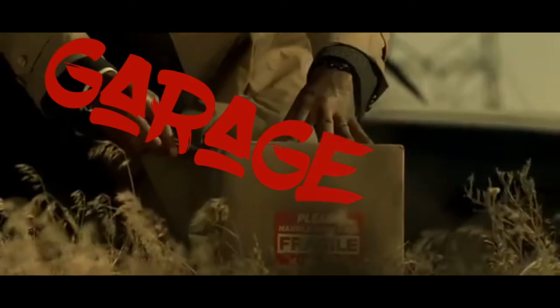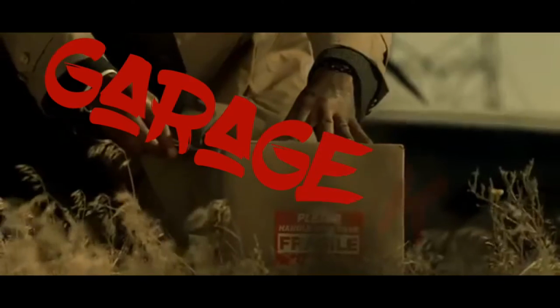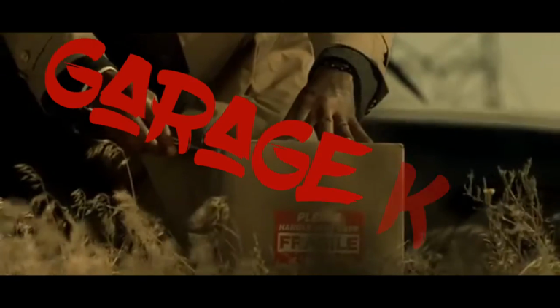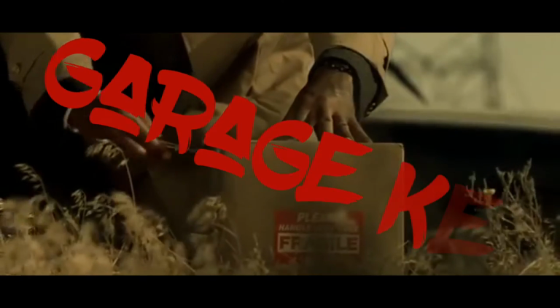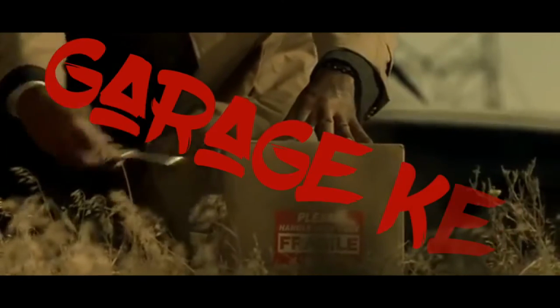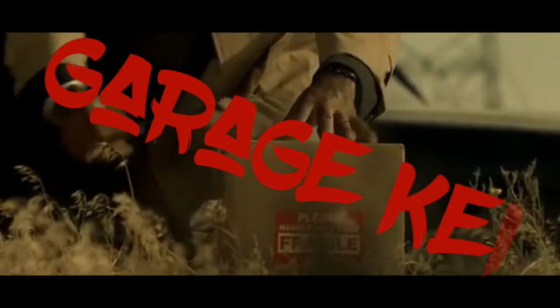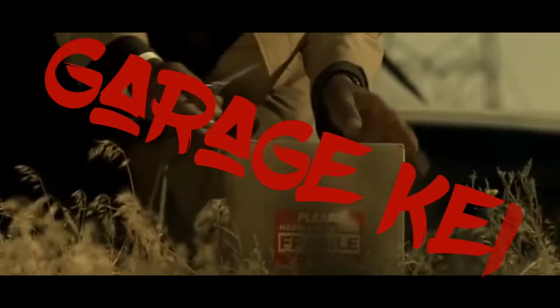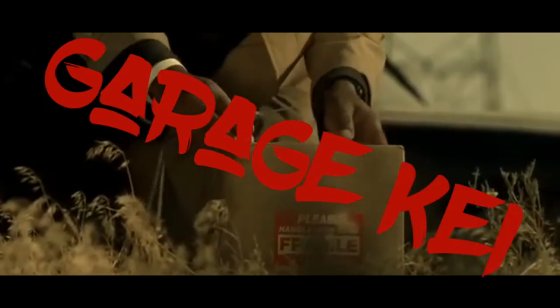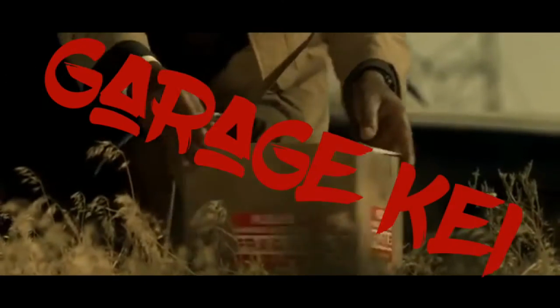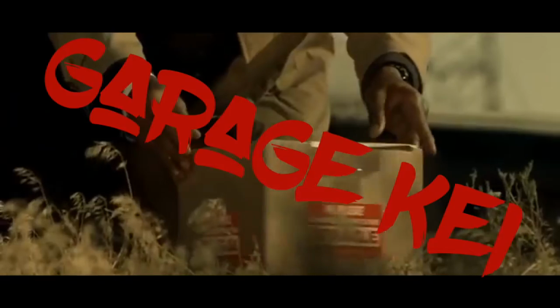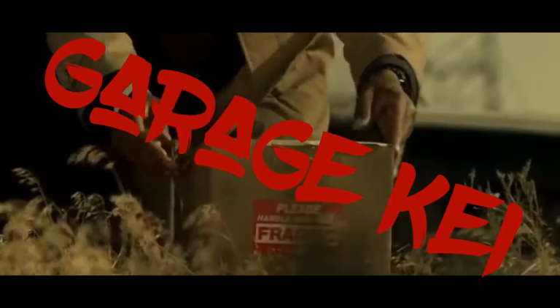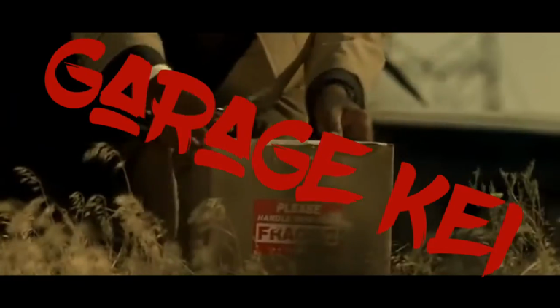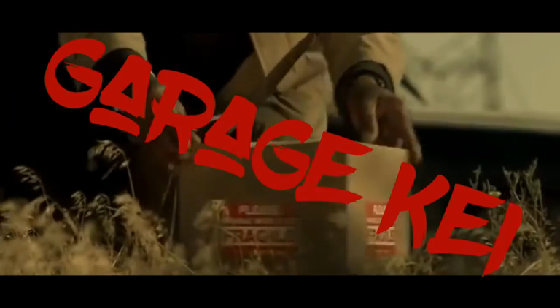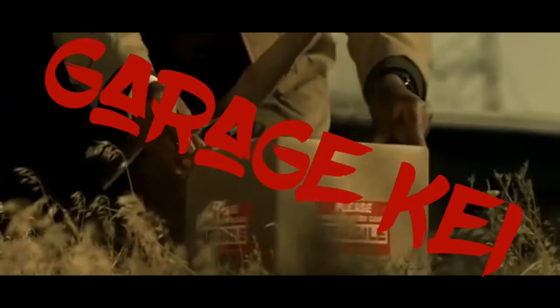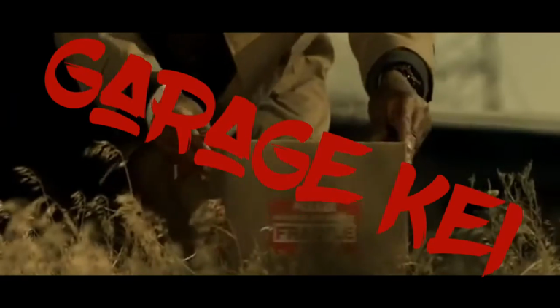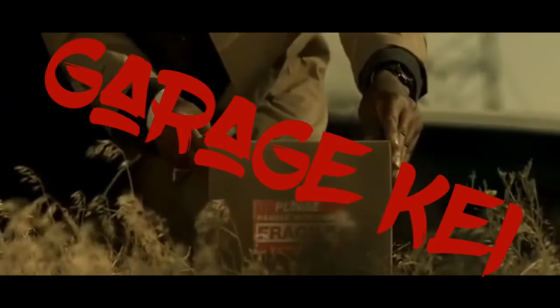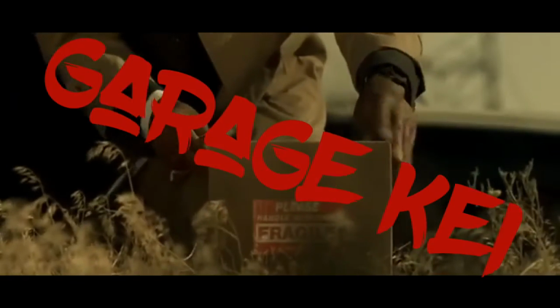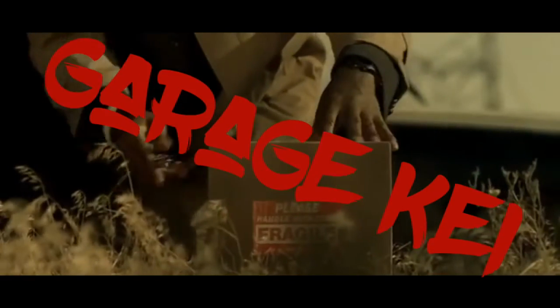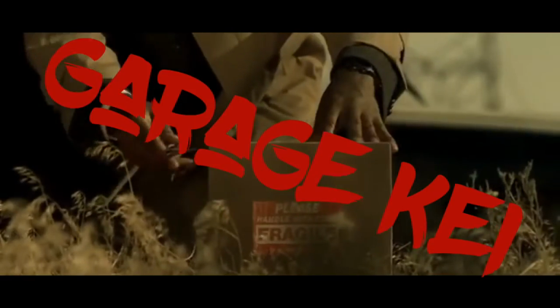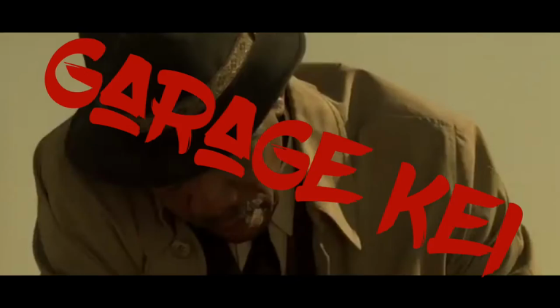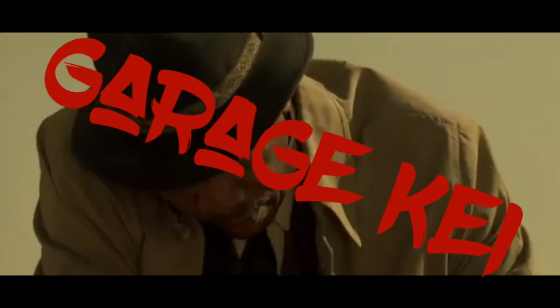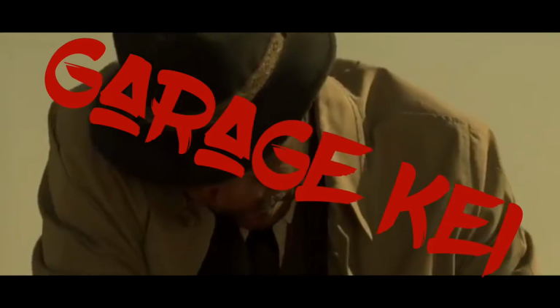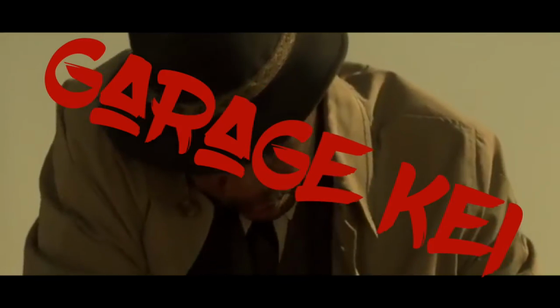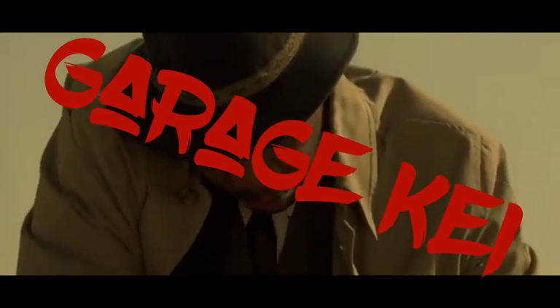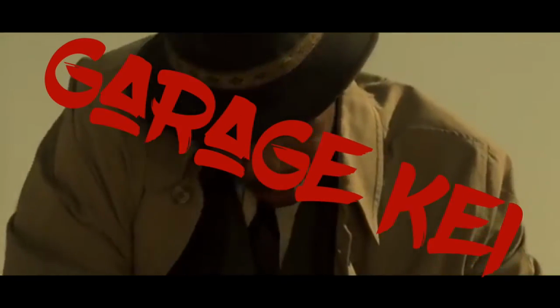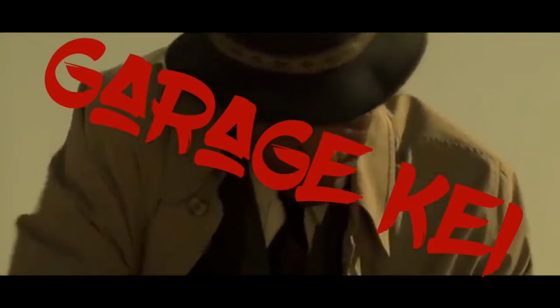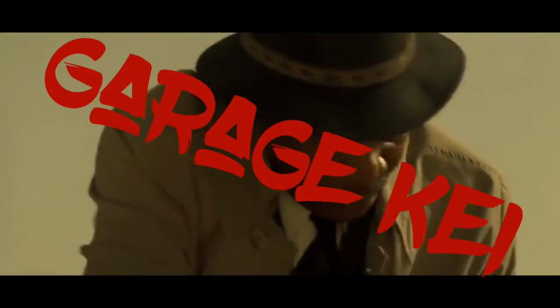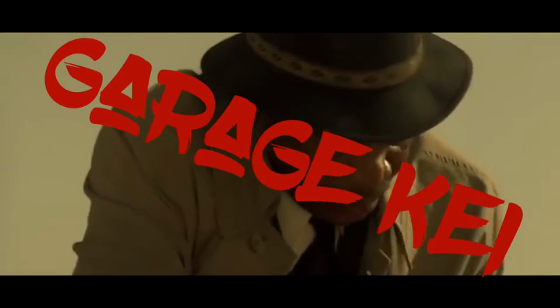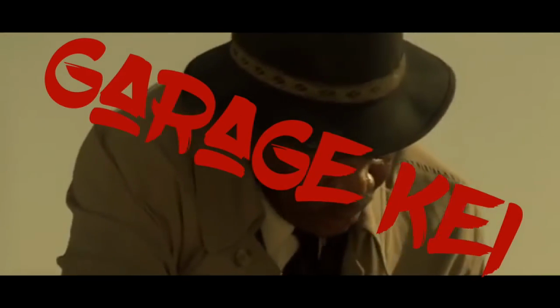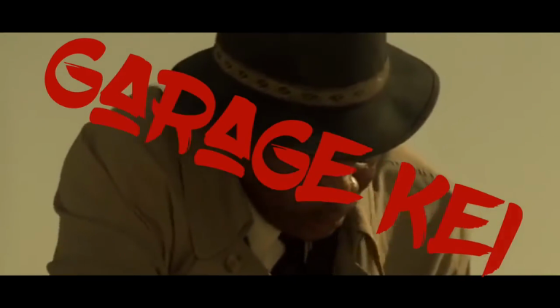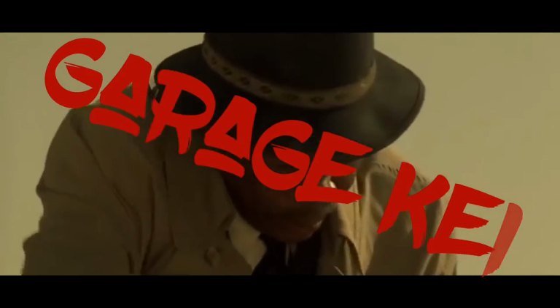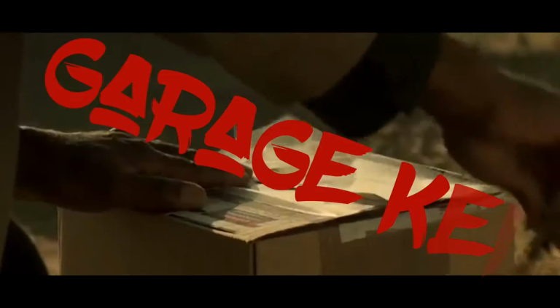It looks like it's going to have to be modified straight out of the packet, but what's unusual about that?